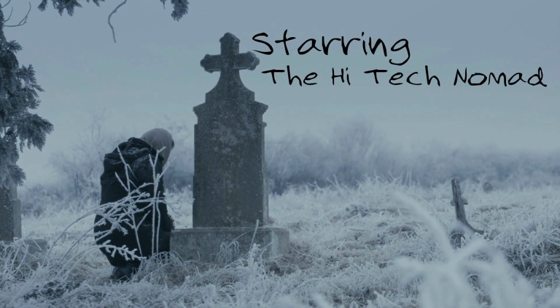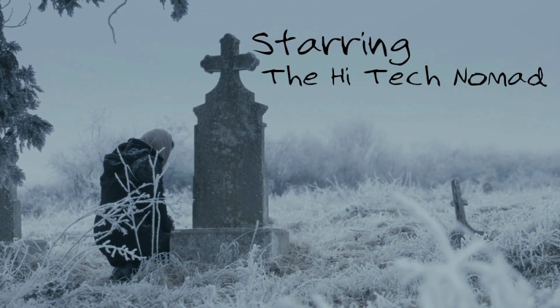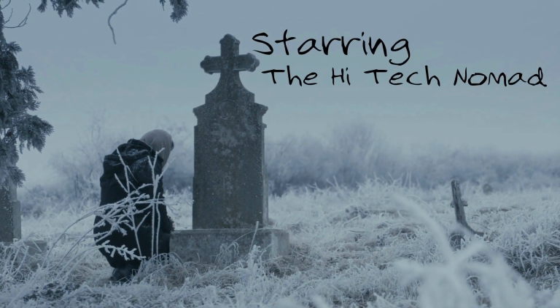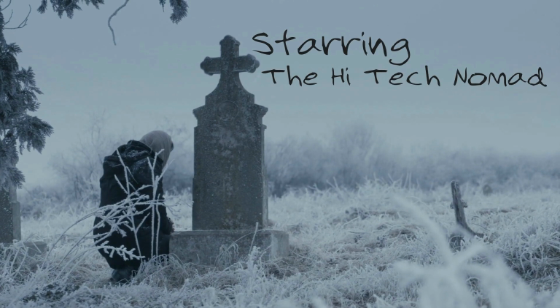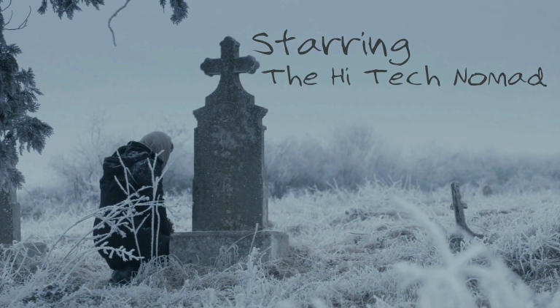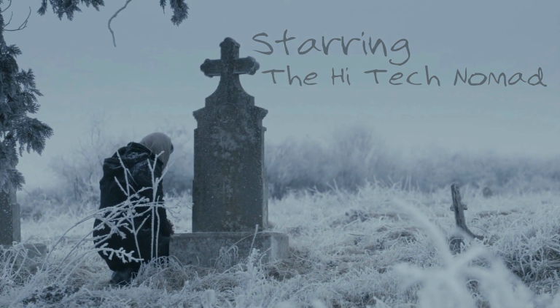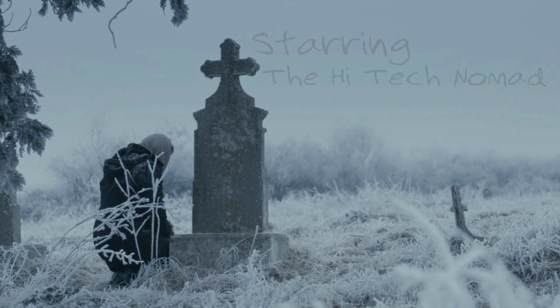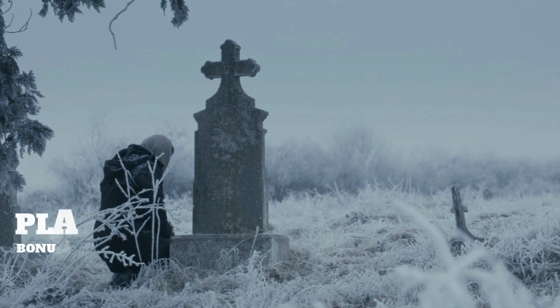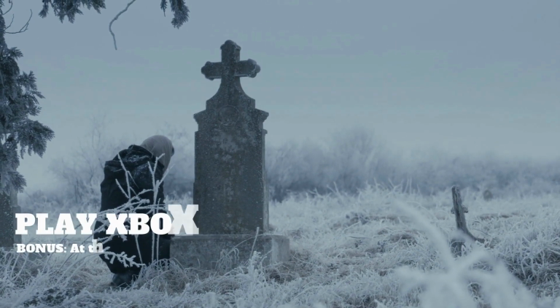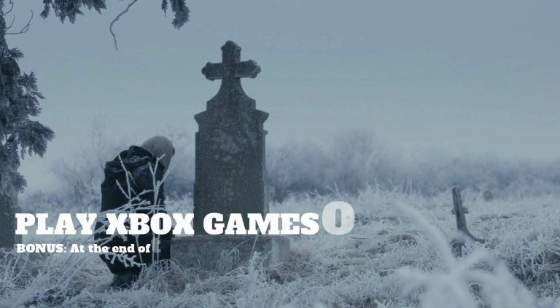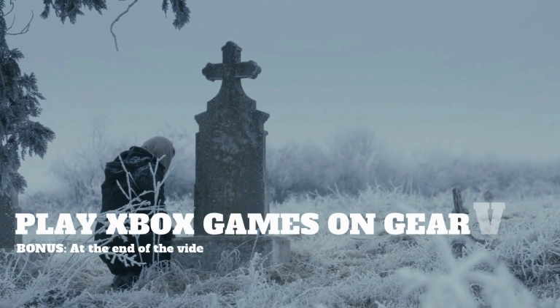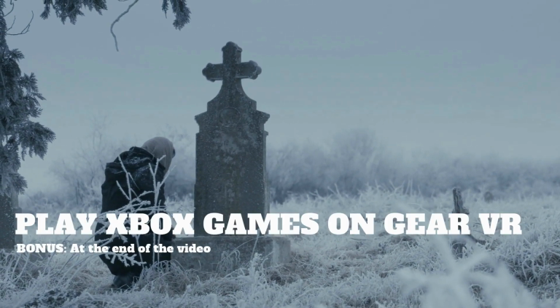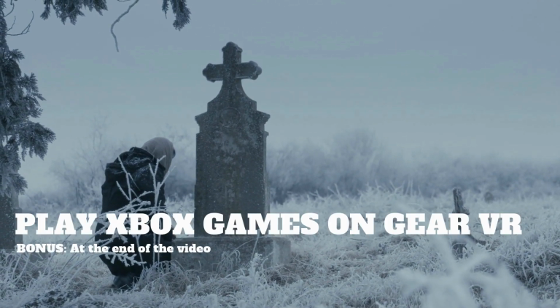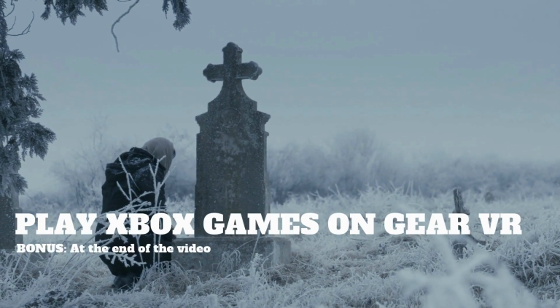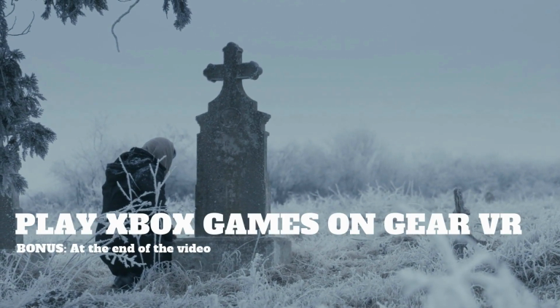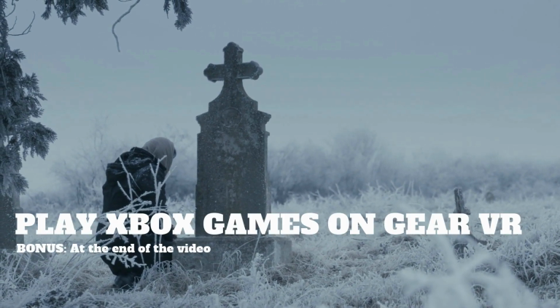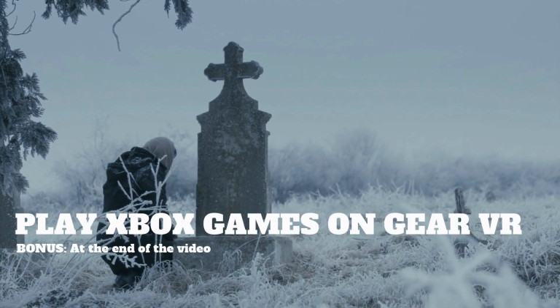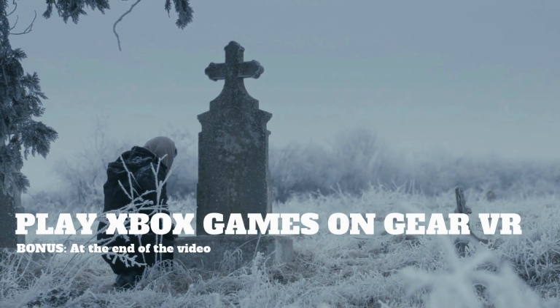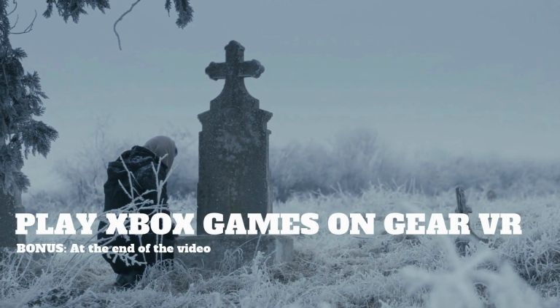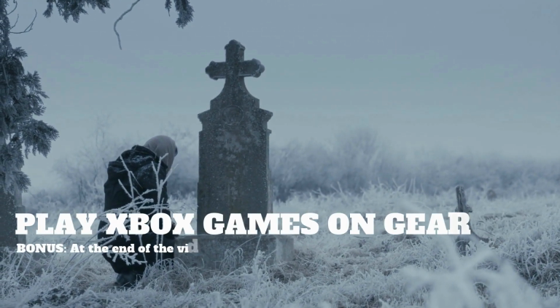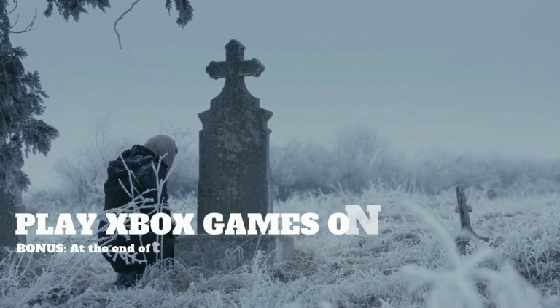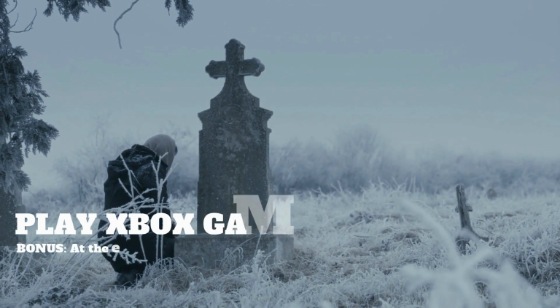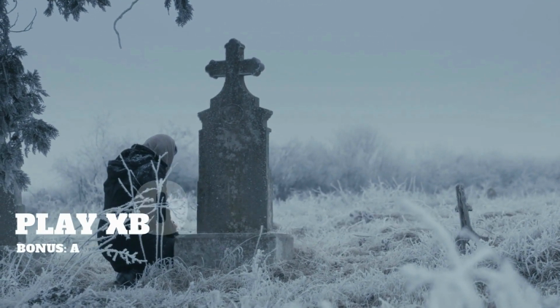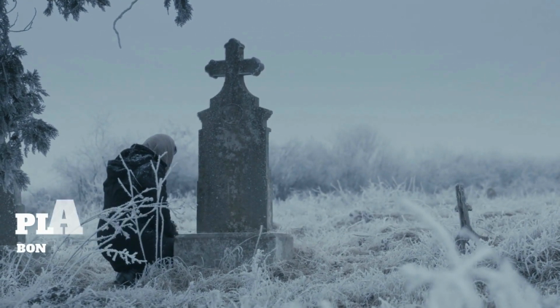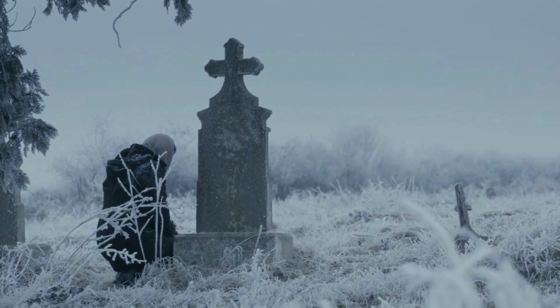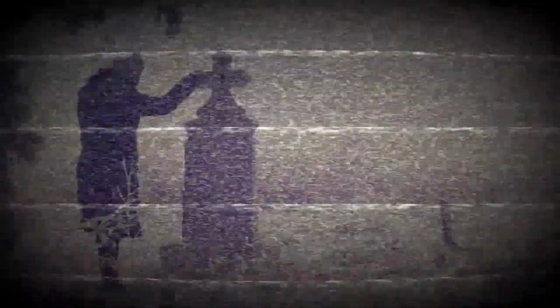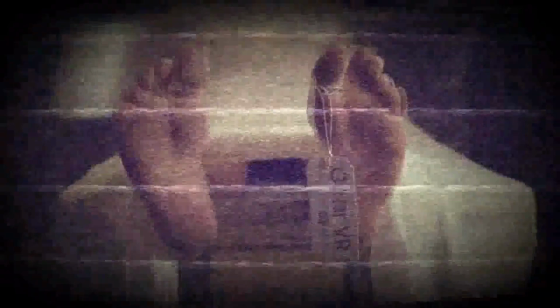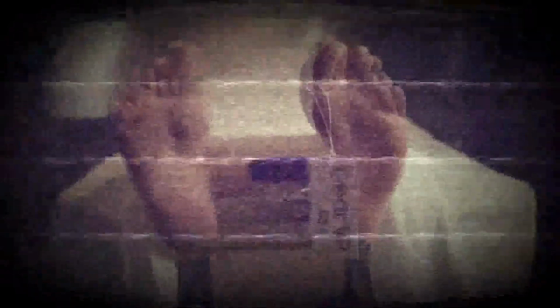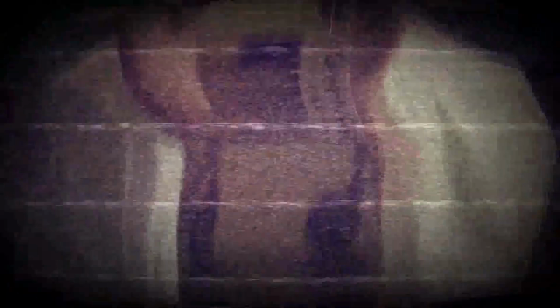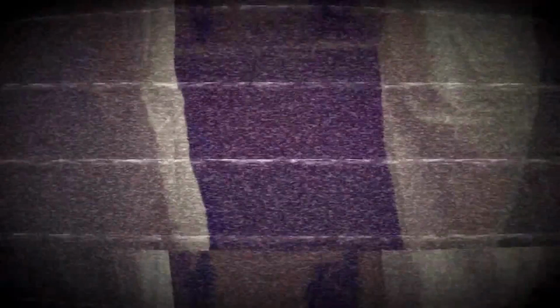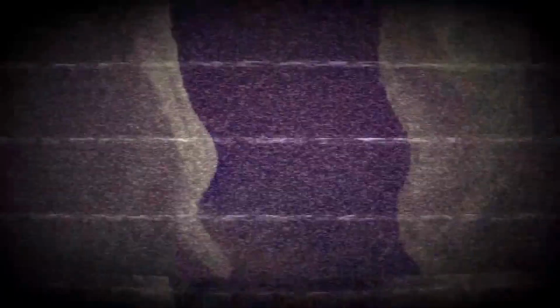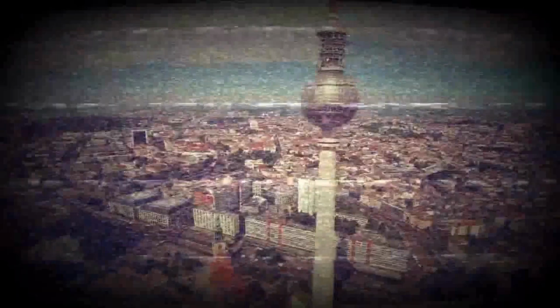Be sure to stay to the end of the video because I'm going to show you how to hack your Gear VR to play Xbox games. But first, let's see how it all began.